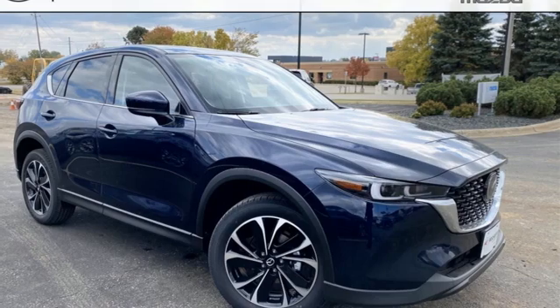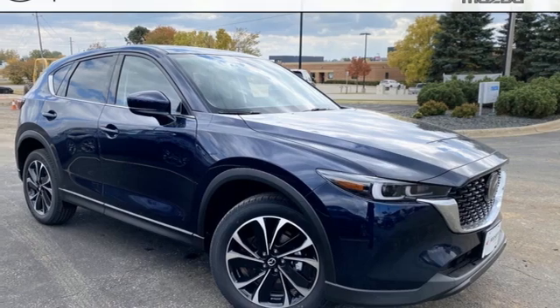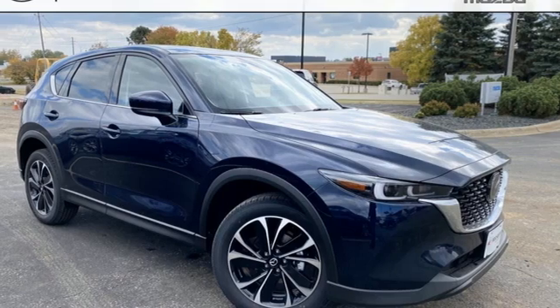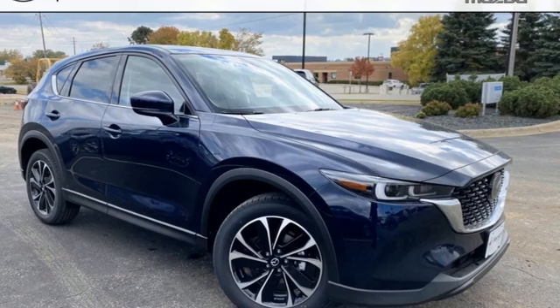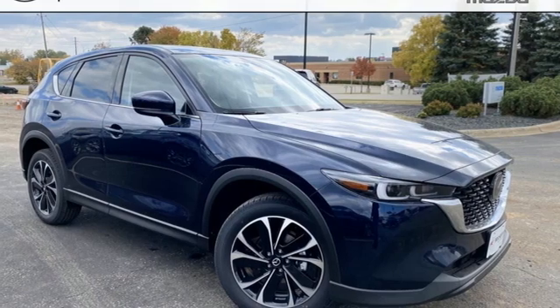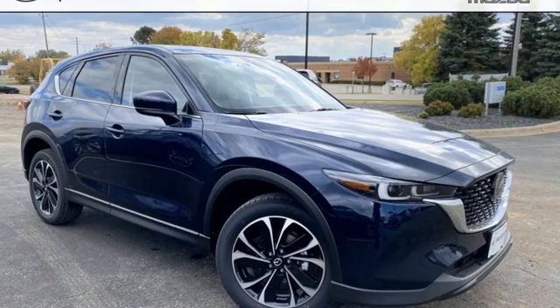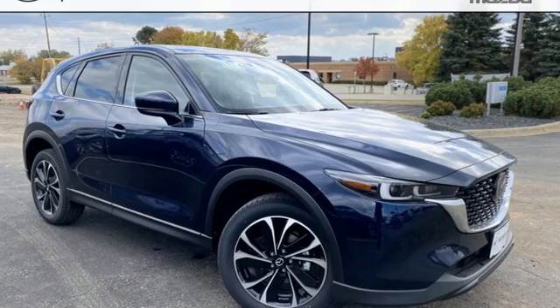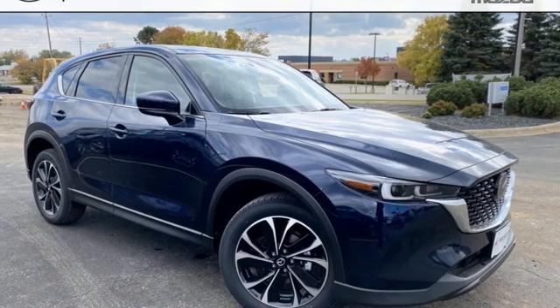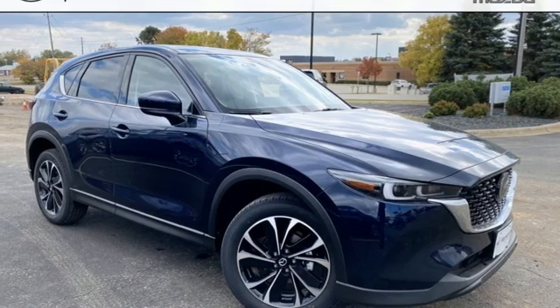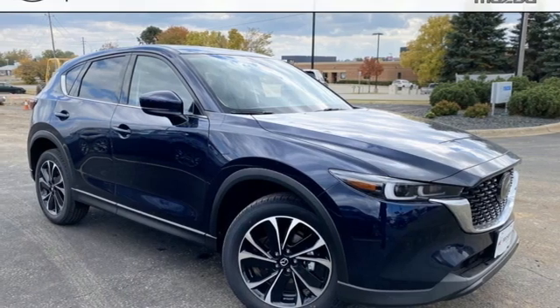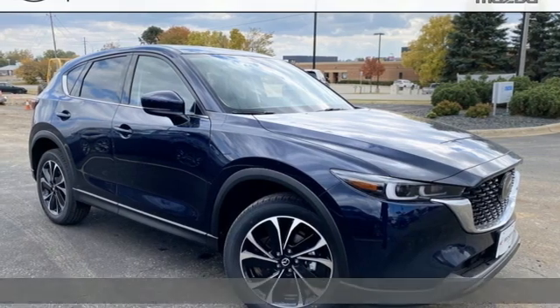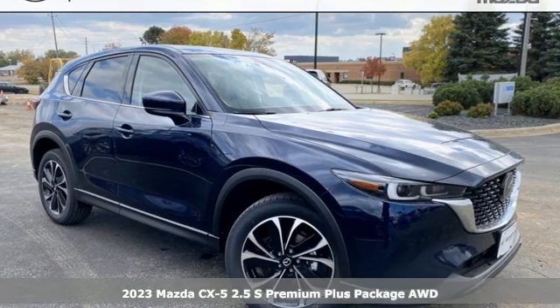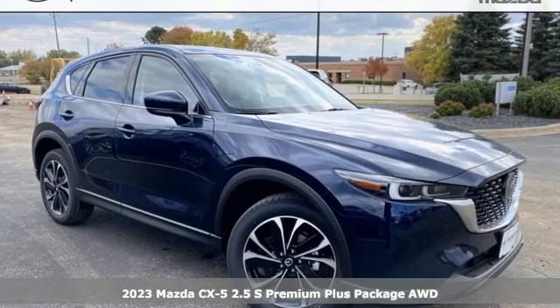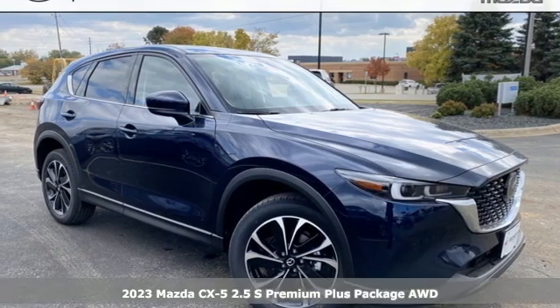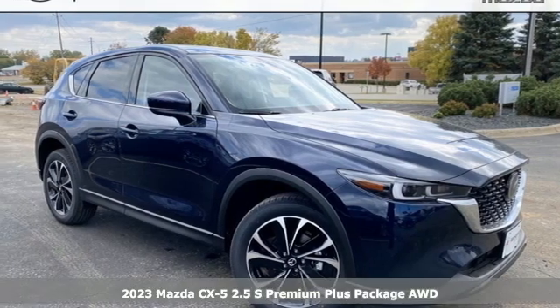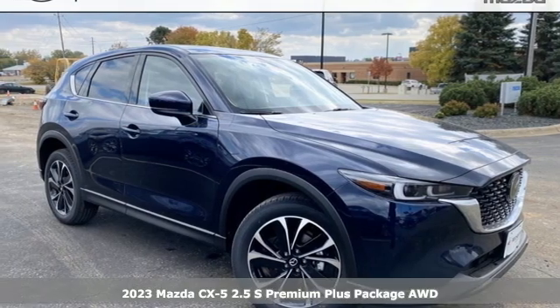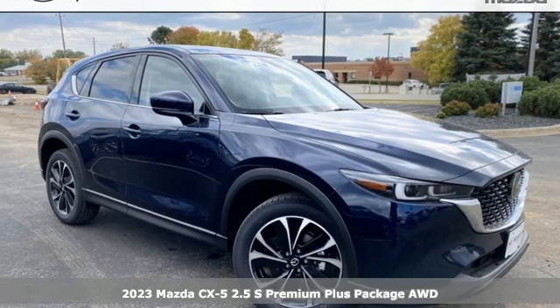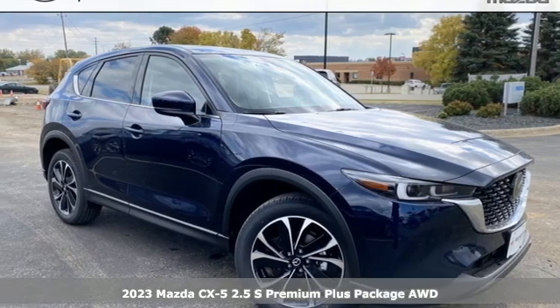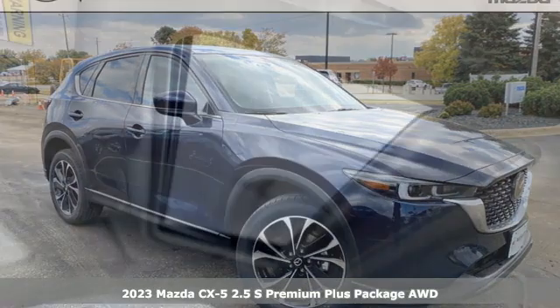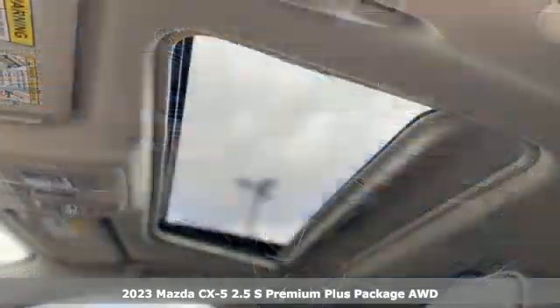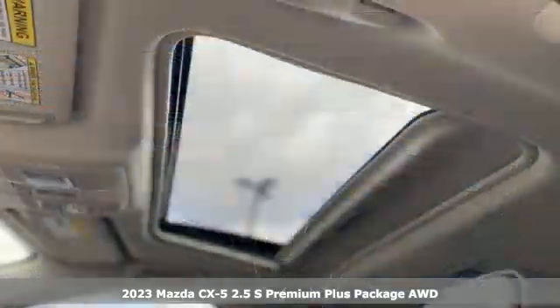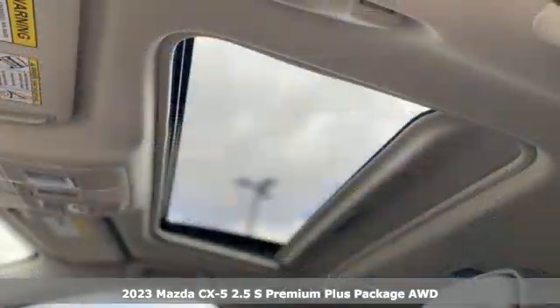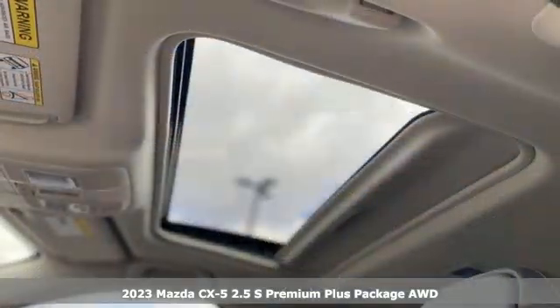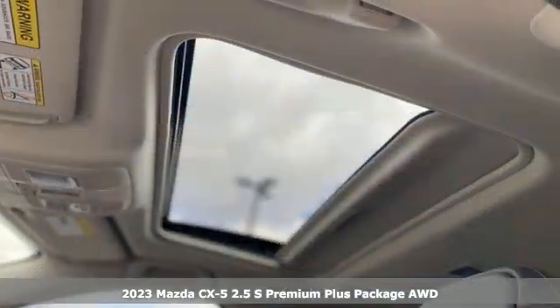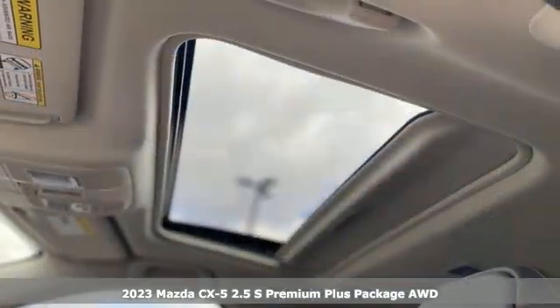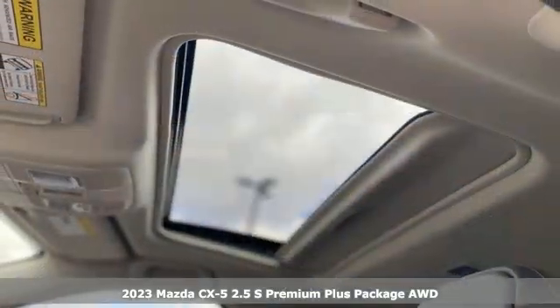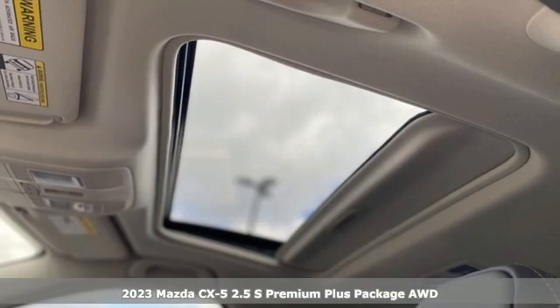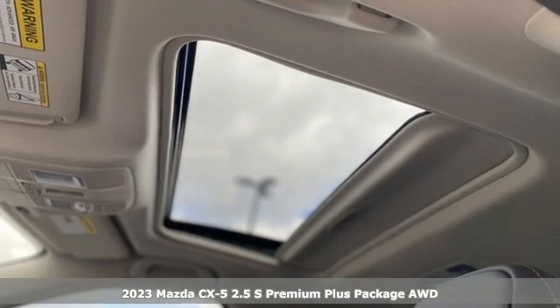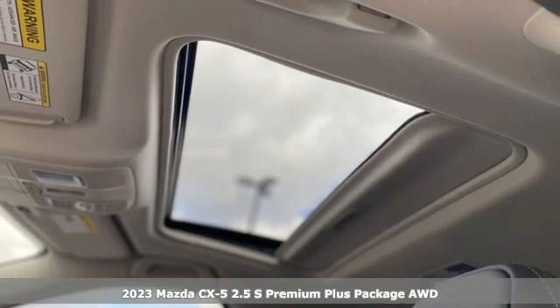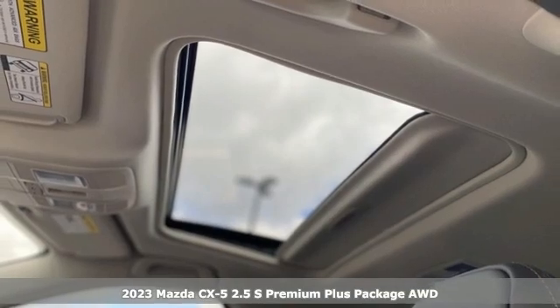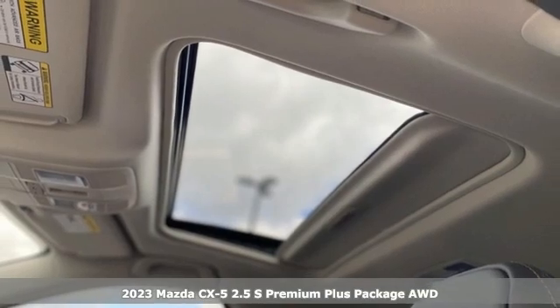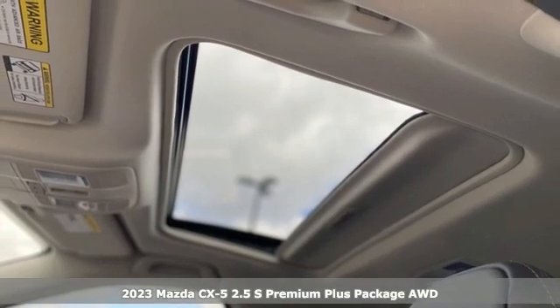It's a new 2023 Mazda CX-5. With Mazda, driving's what matters most.